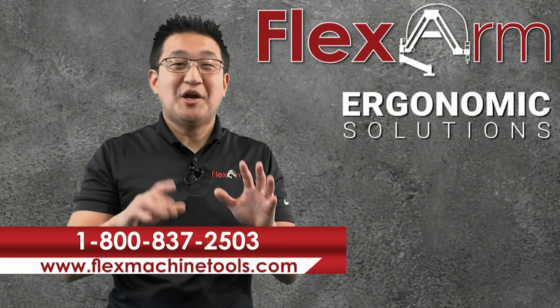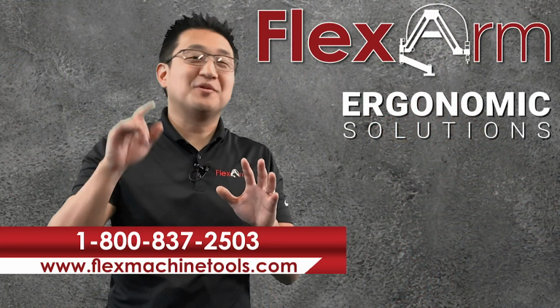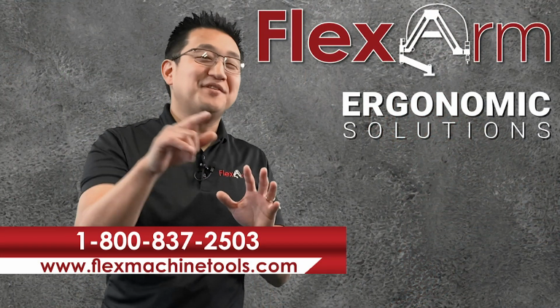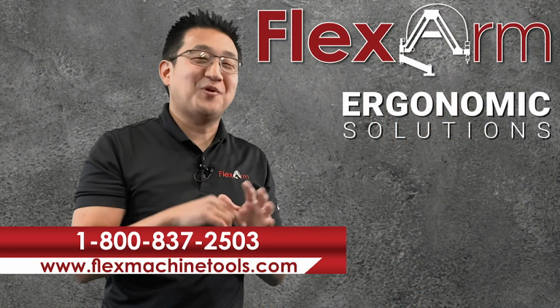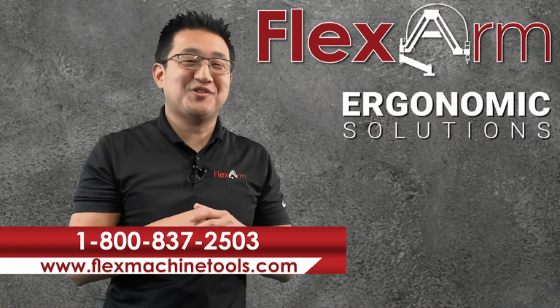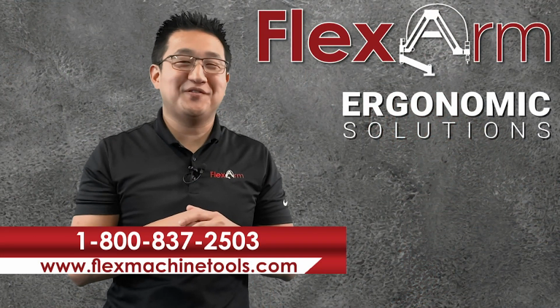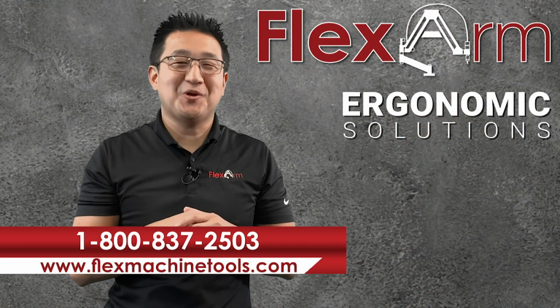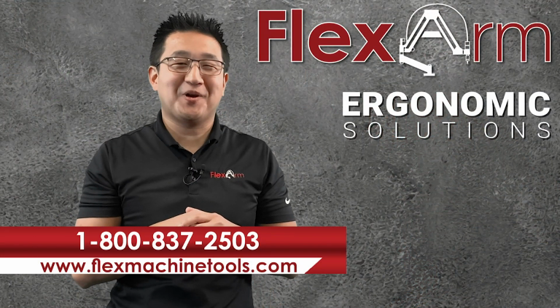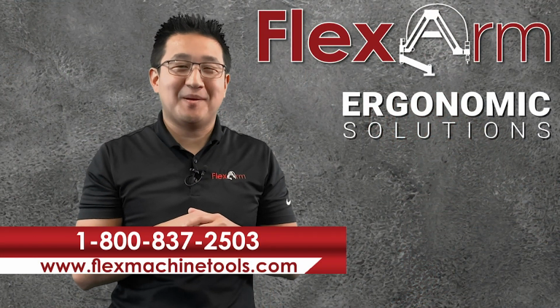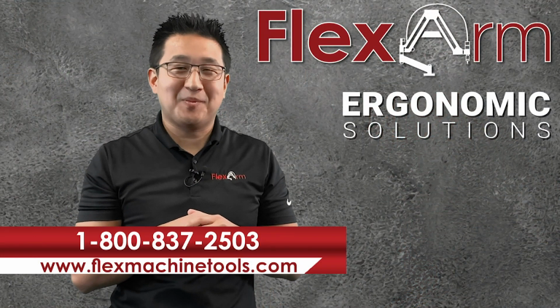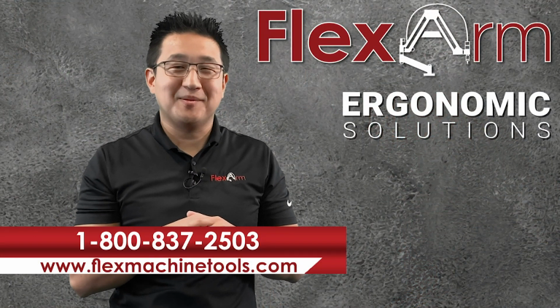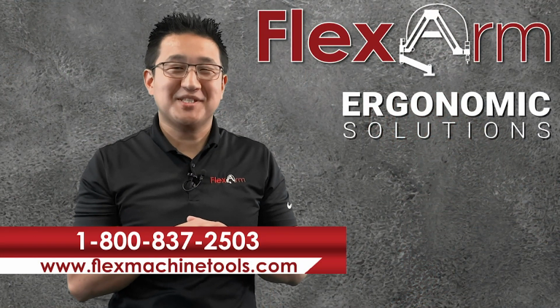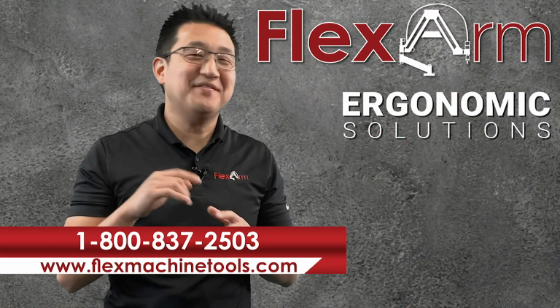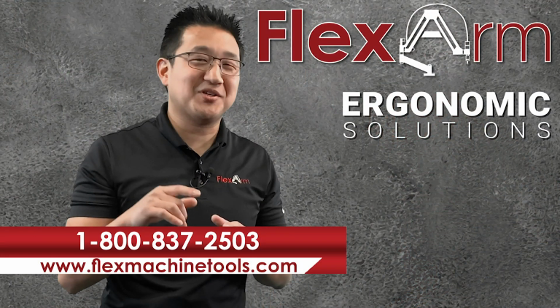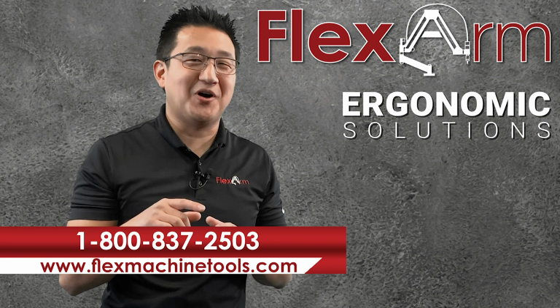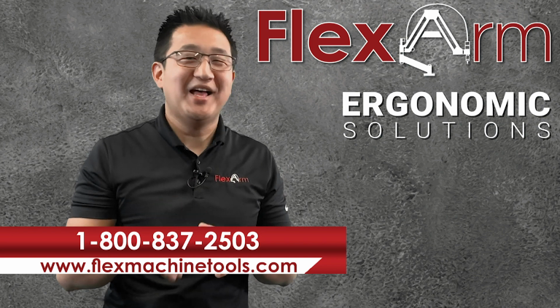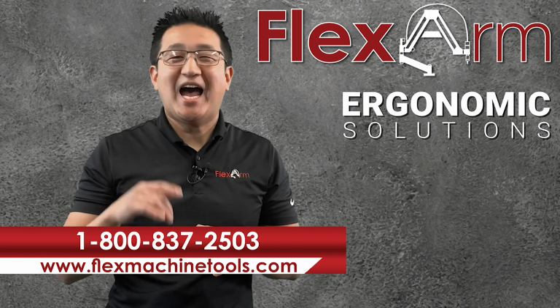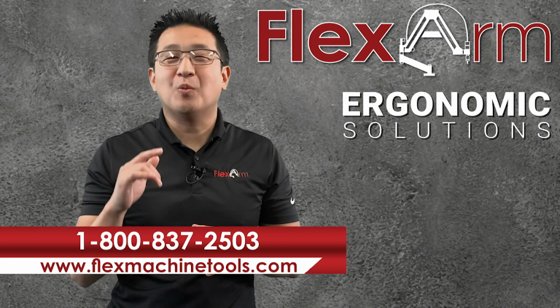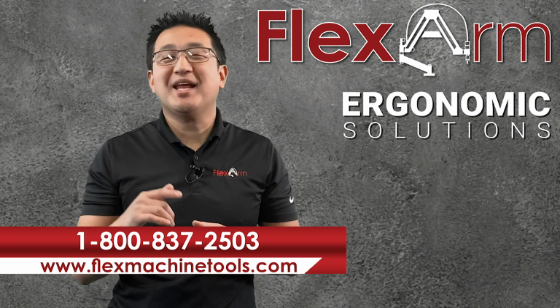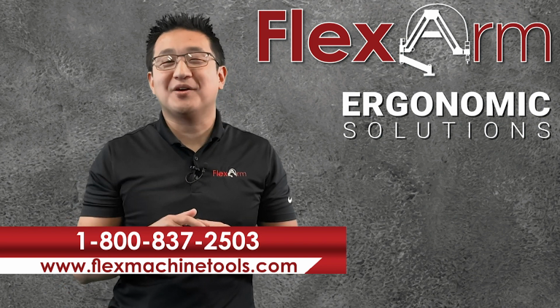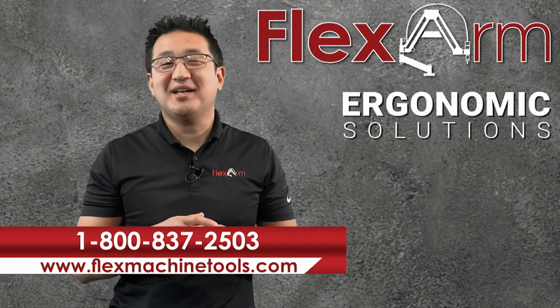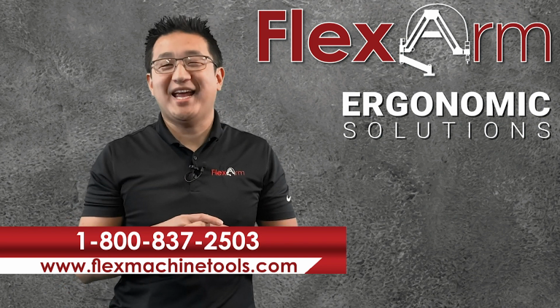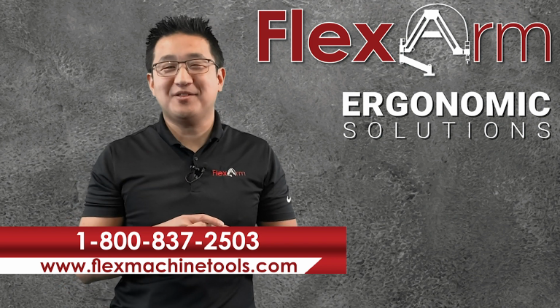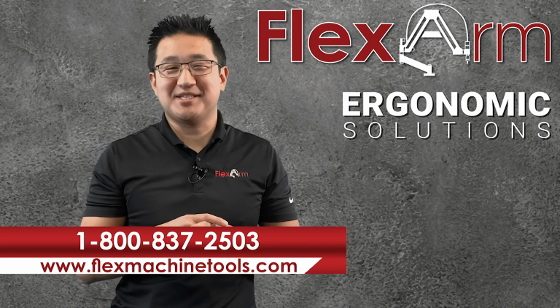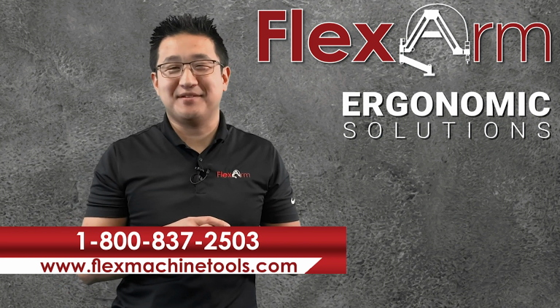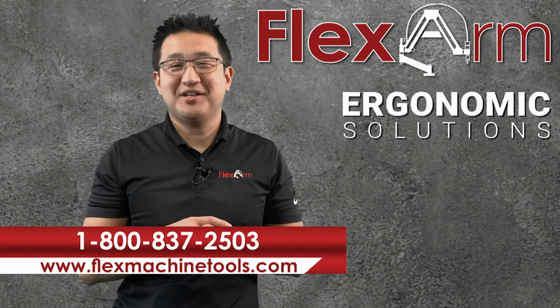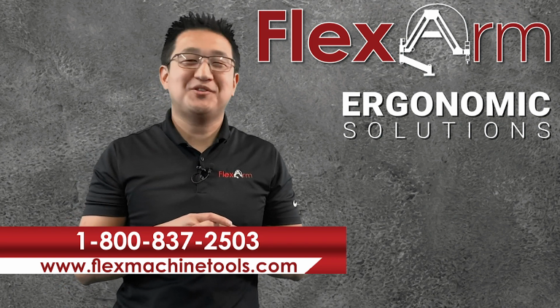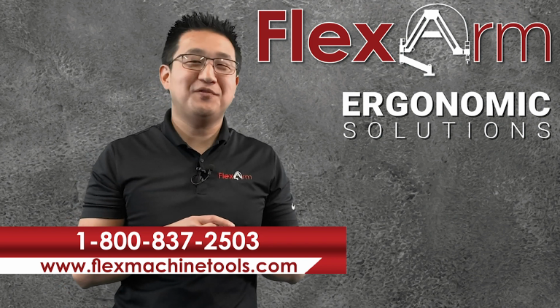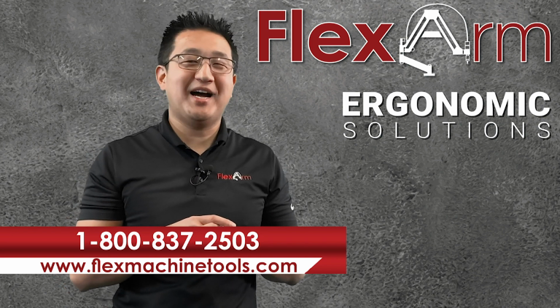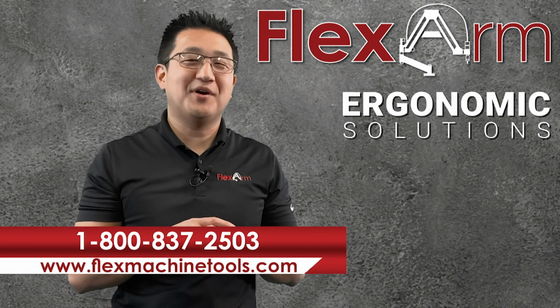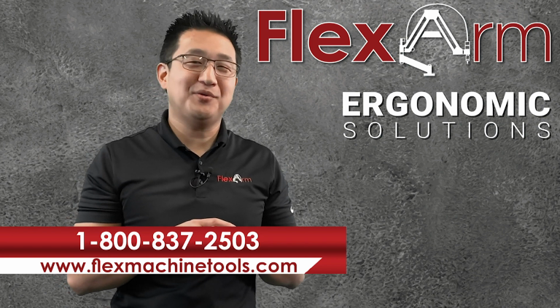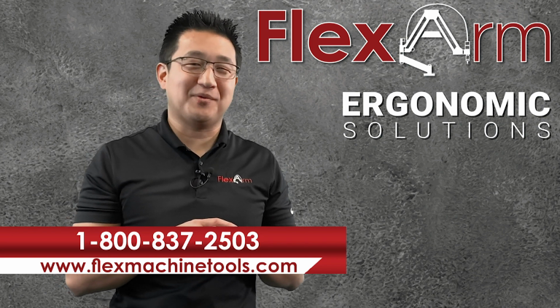We're looking forward to solving your ergonomic problems. Give us a call at 1-800-837-2503.